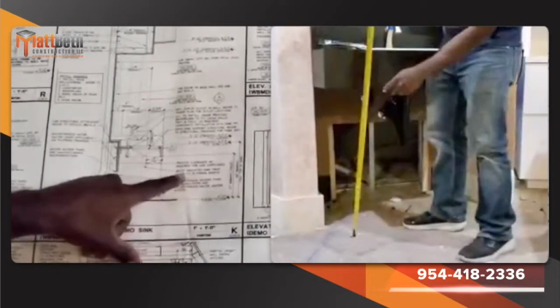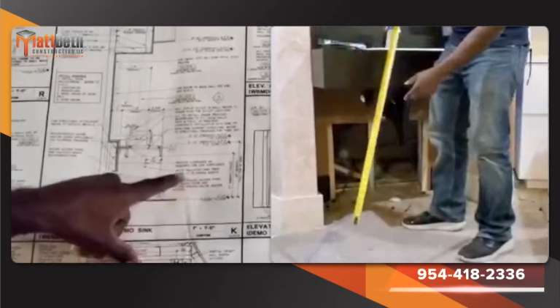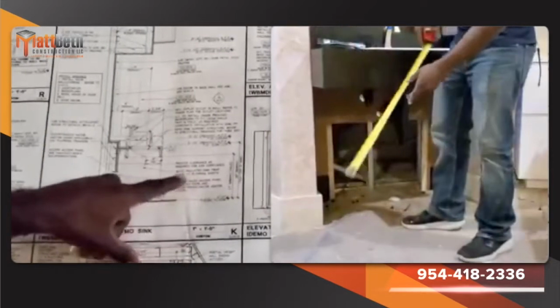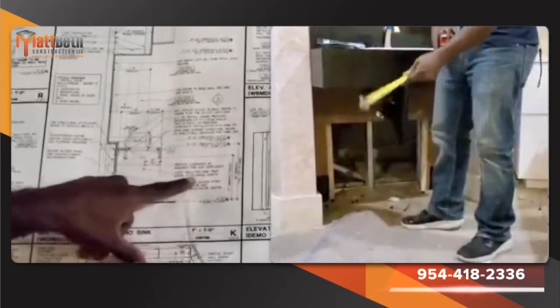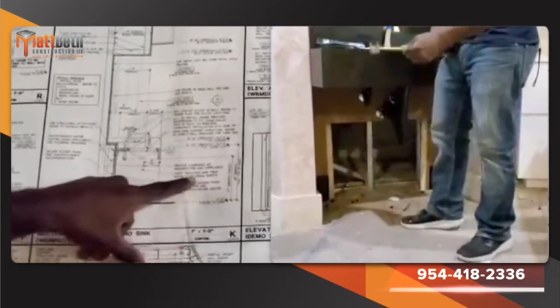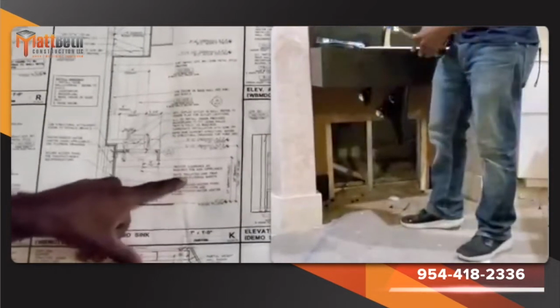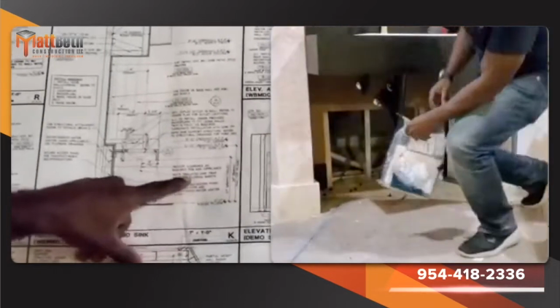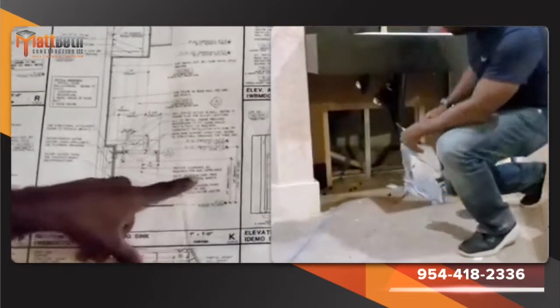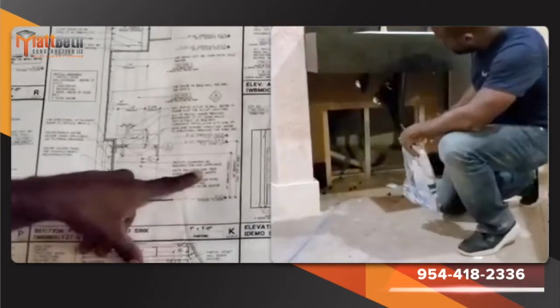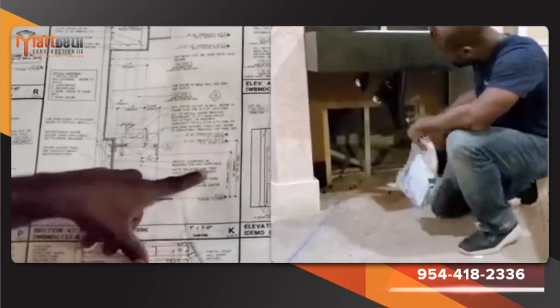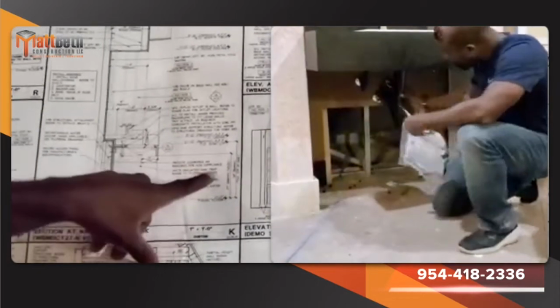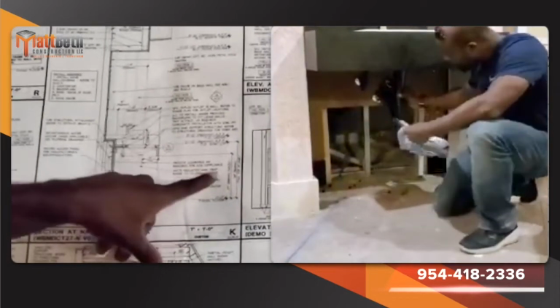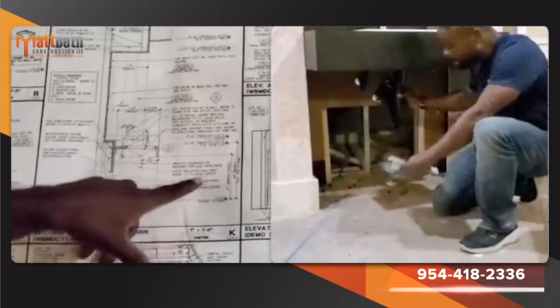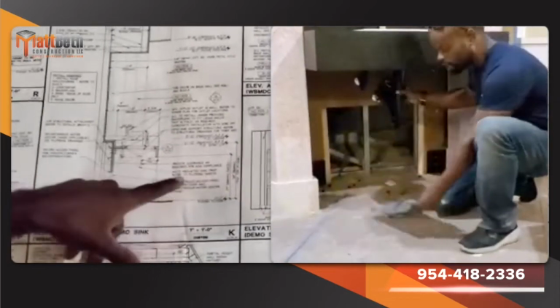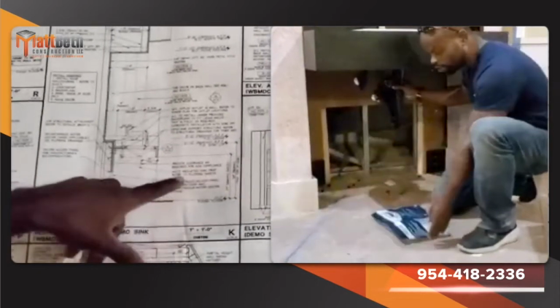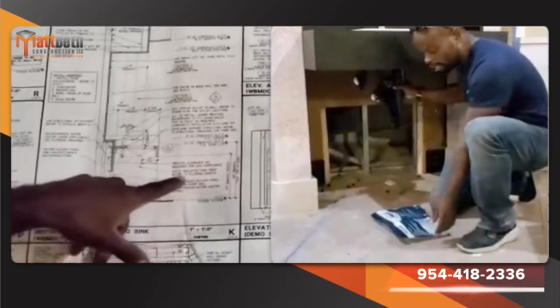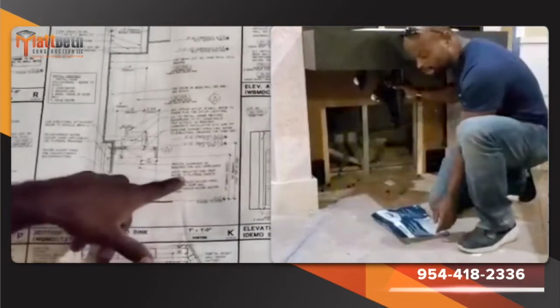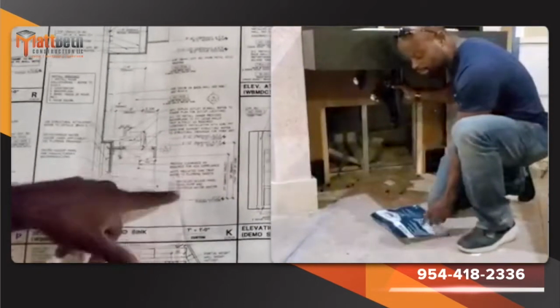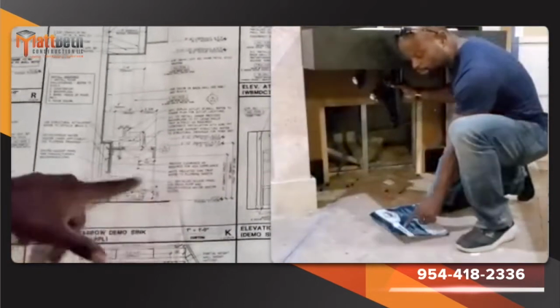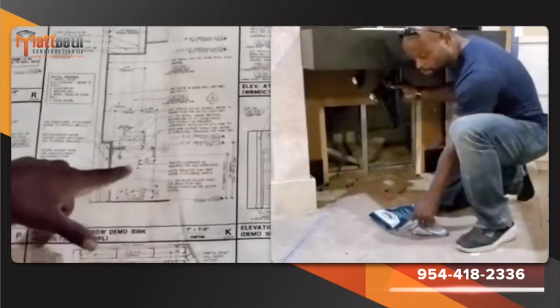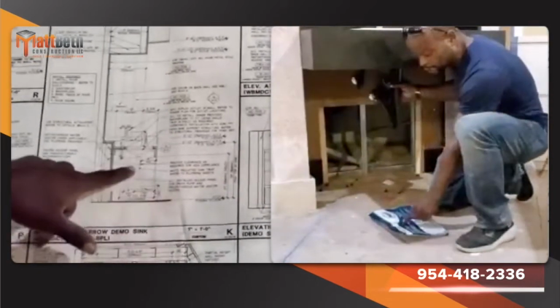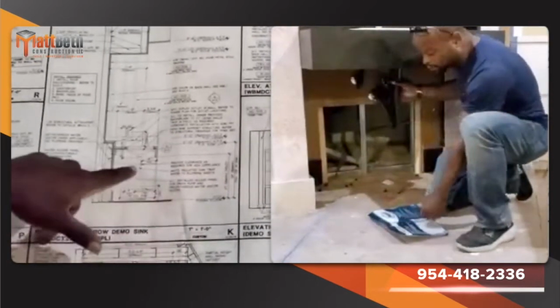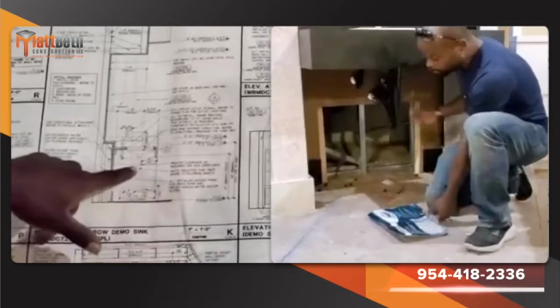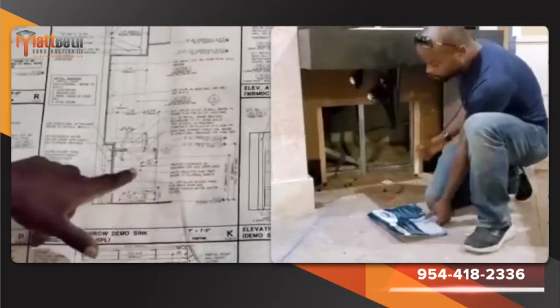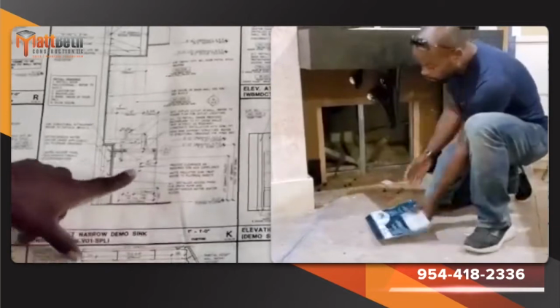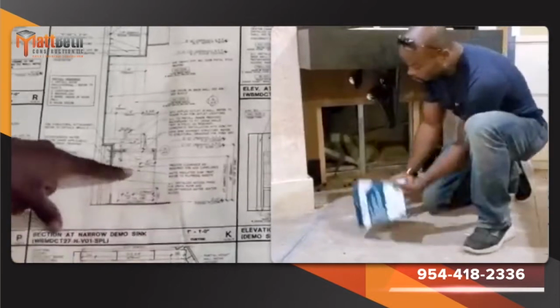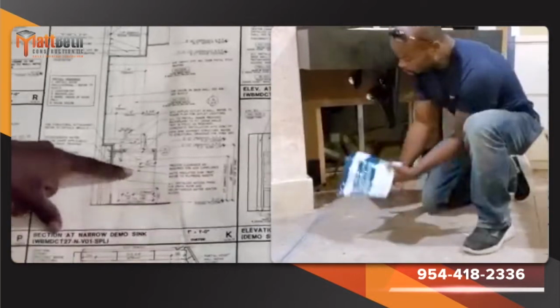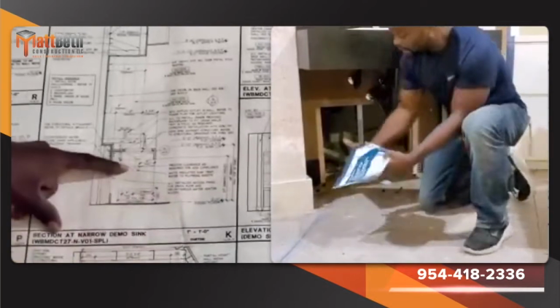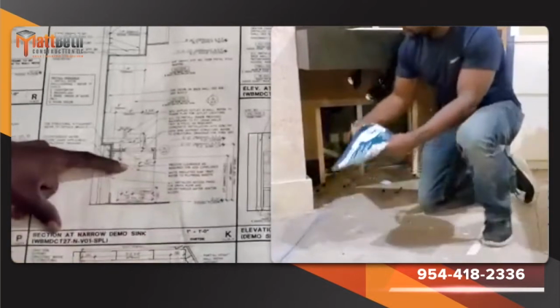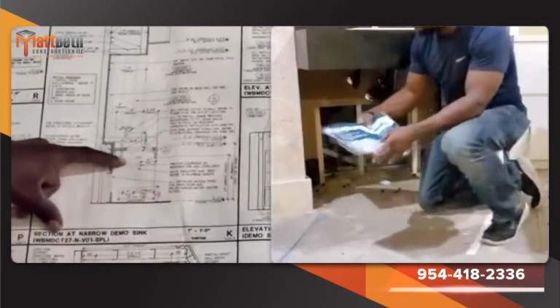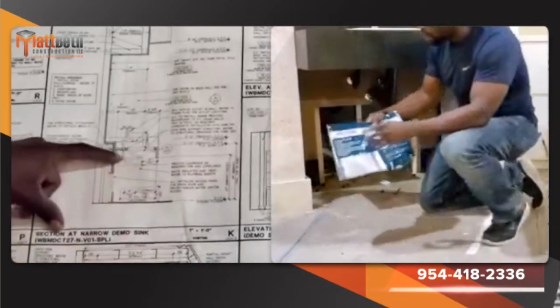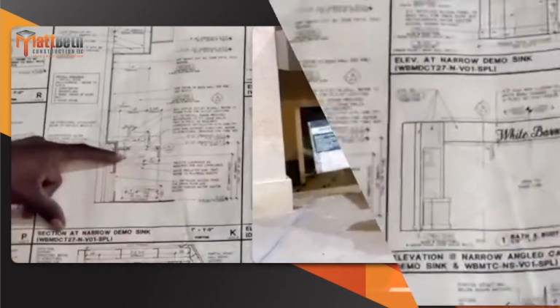You need to put an insulated sink trap, and I'll show you exactly what that looks like.